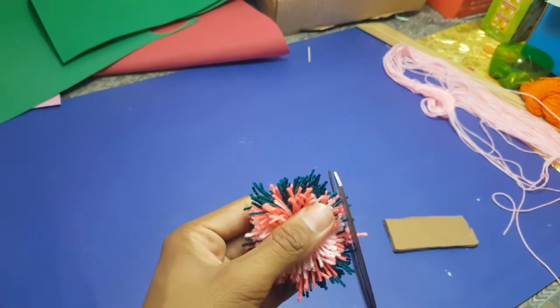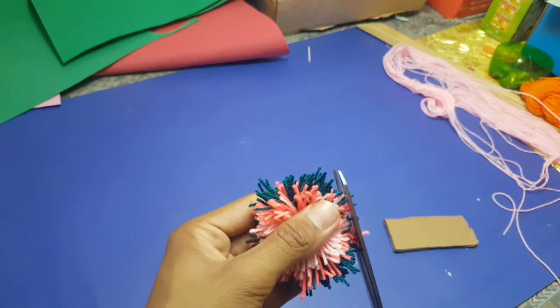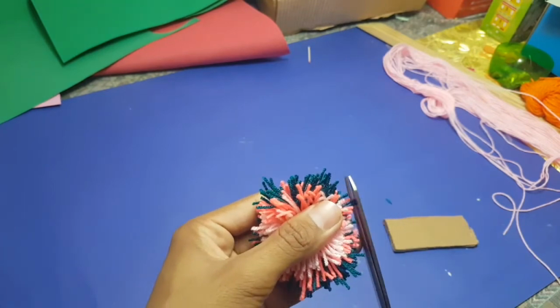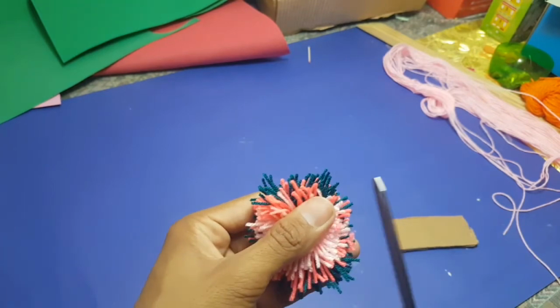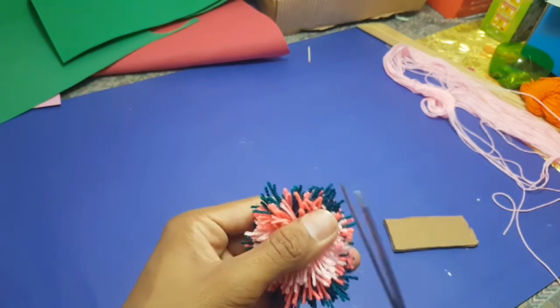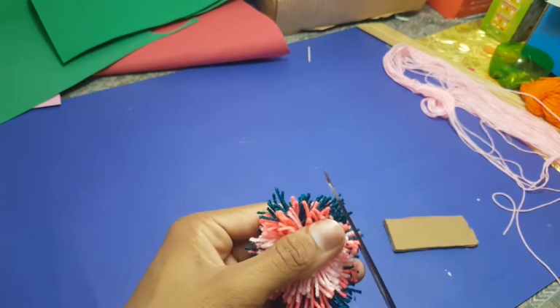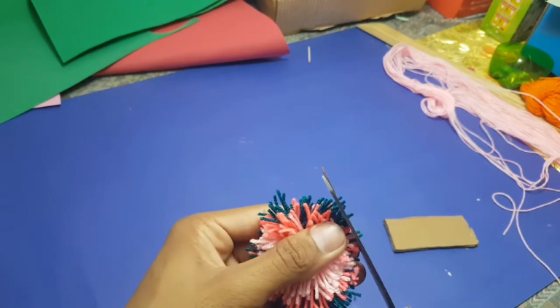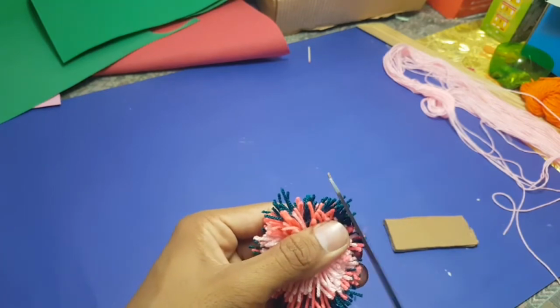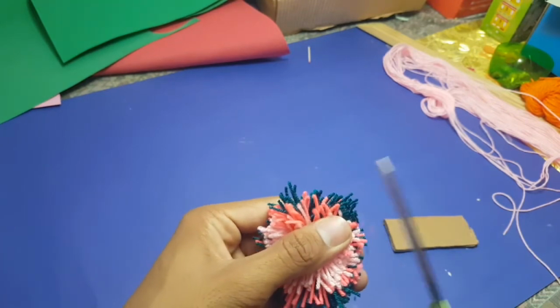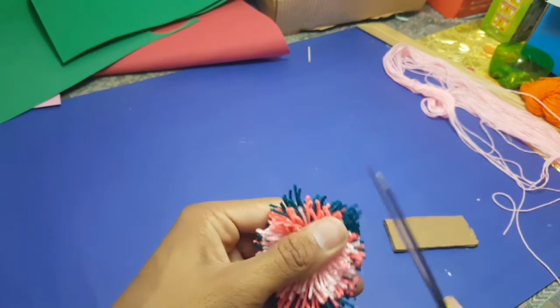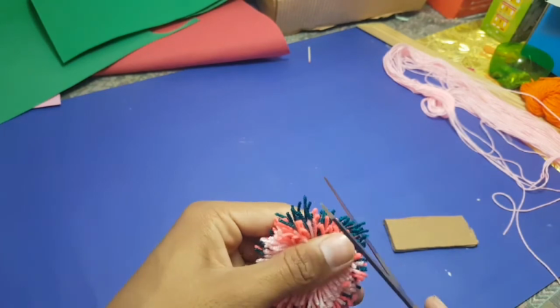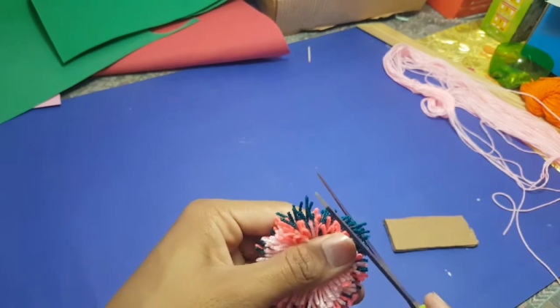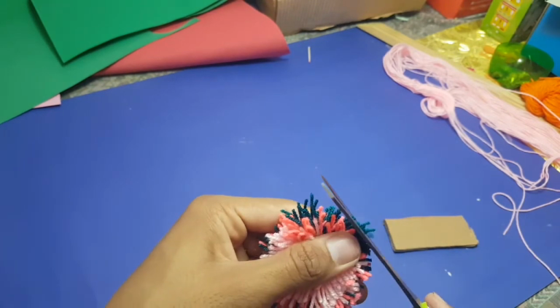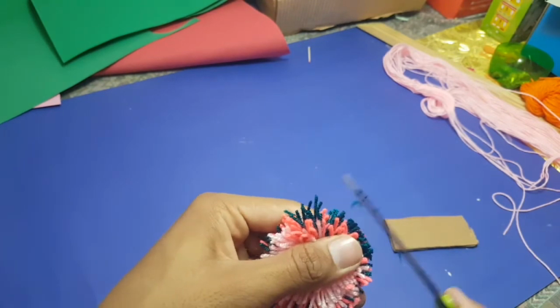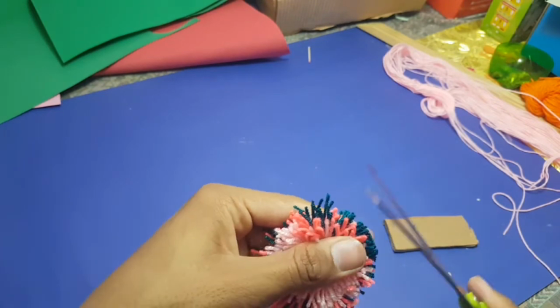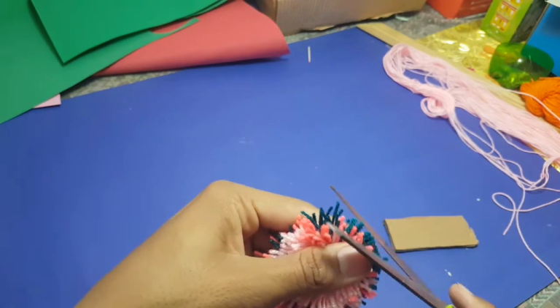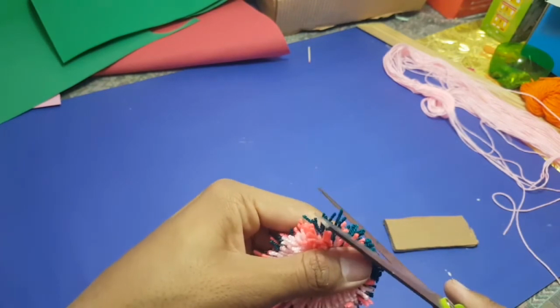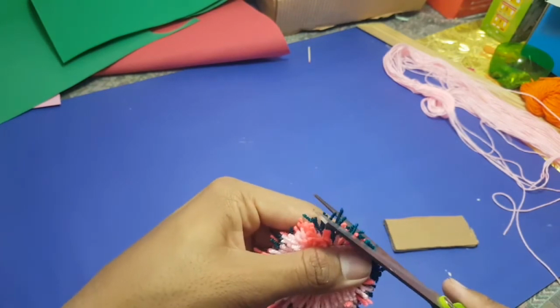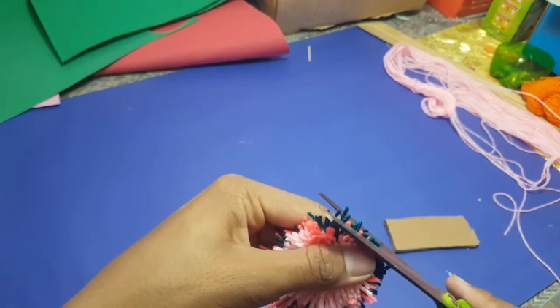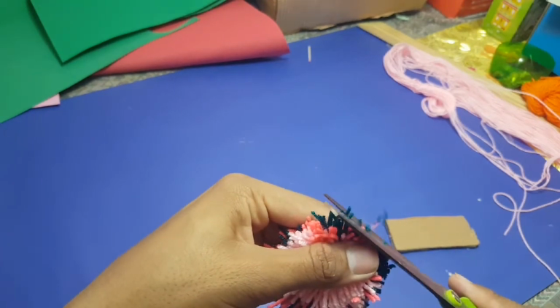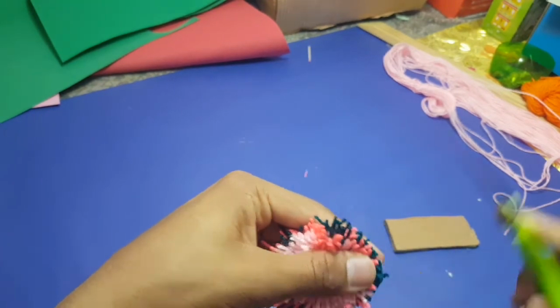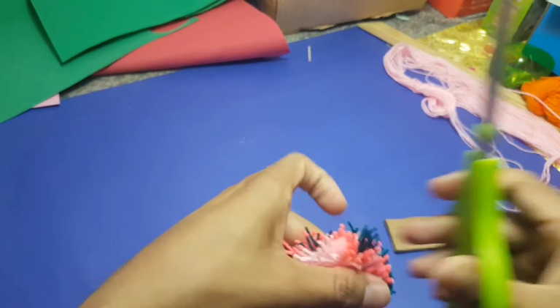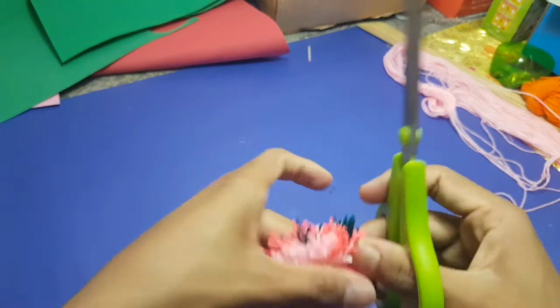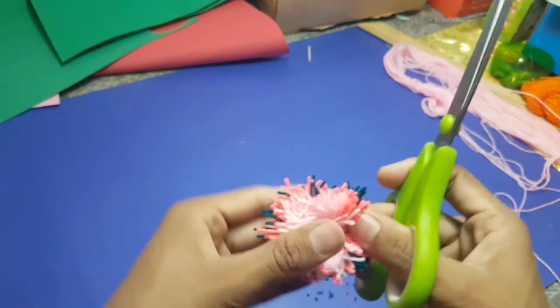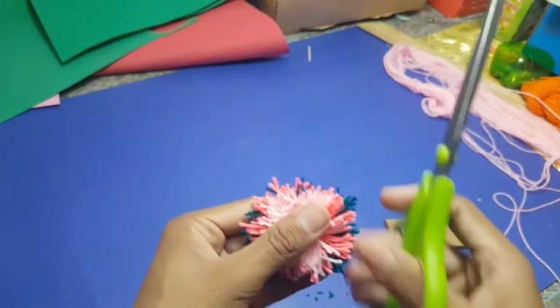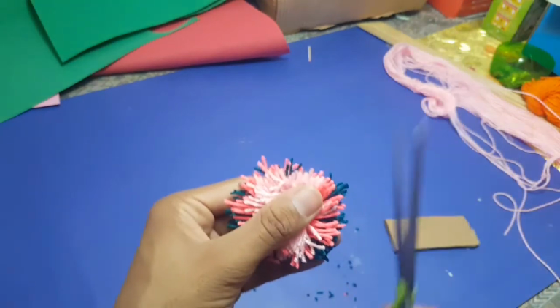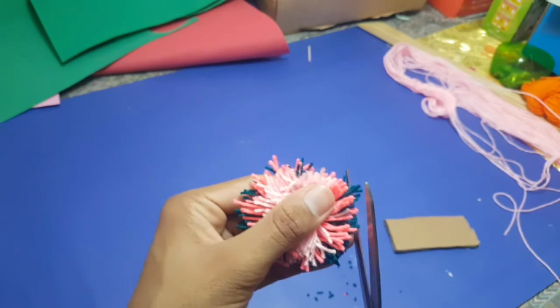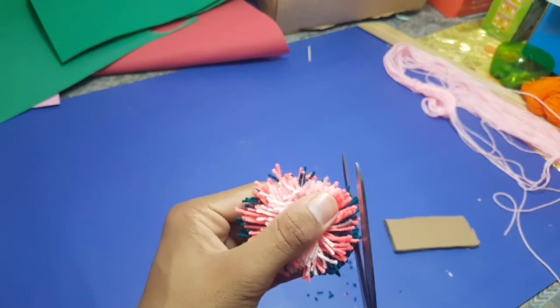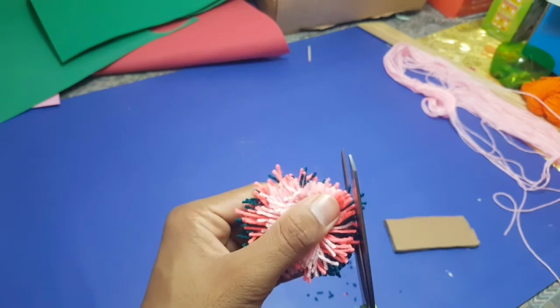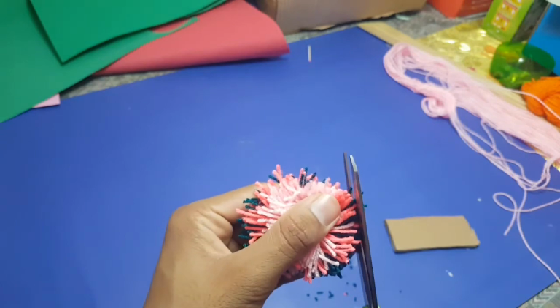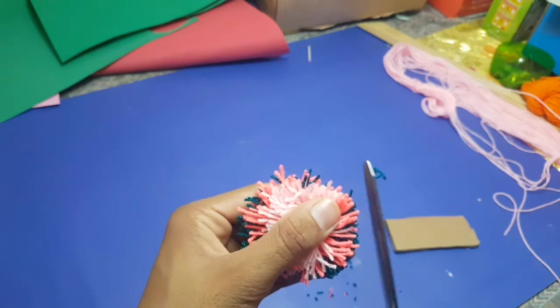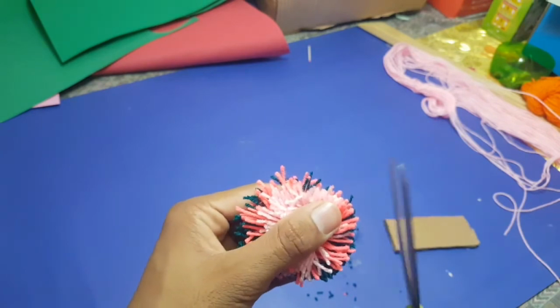Now you have to cut these edges so it will give it the perfect shape.